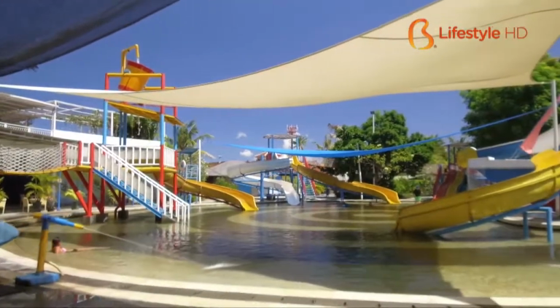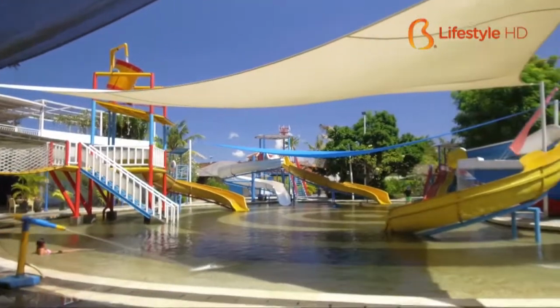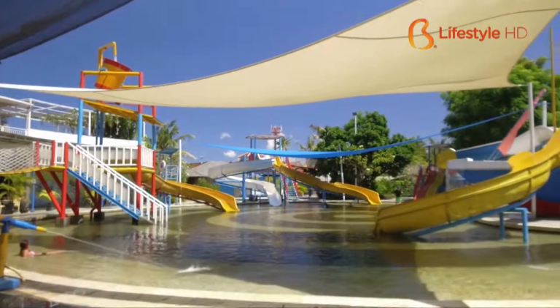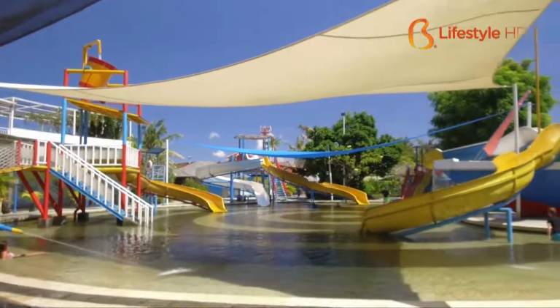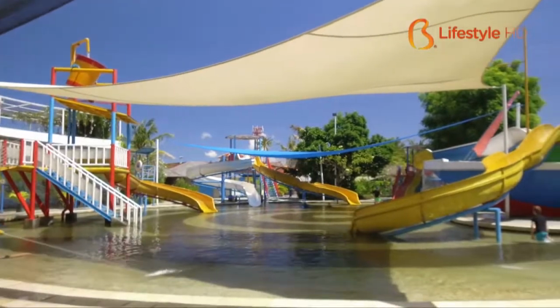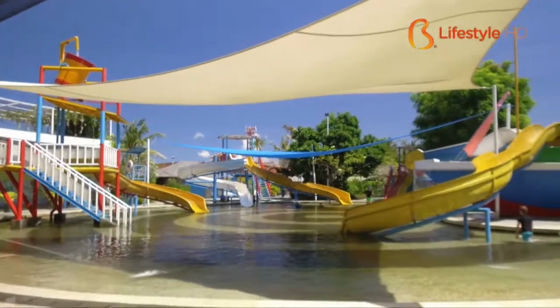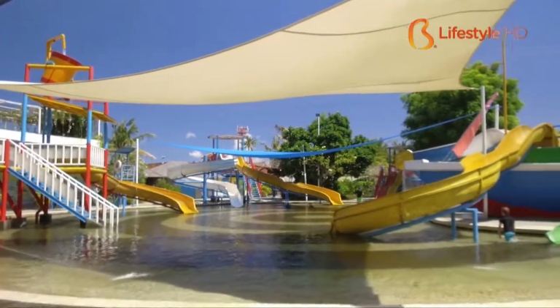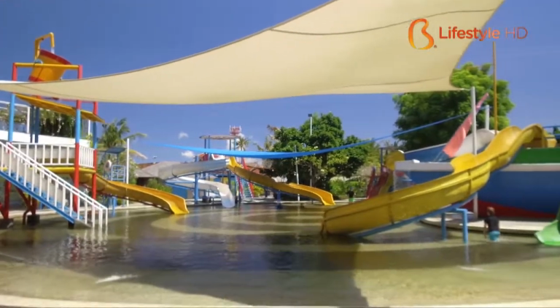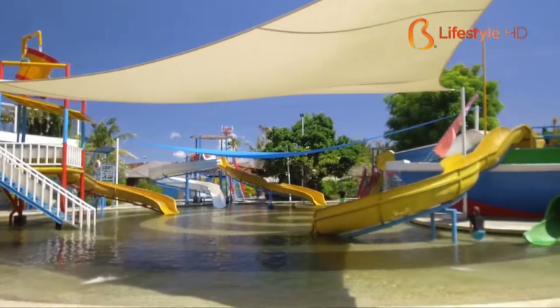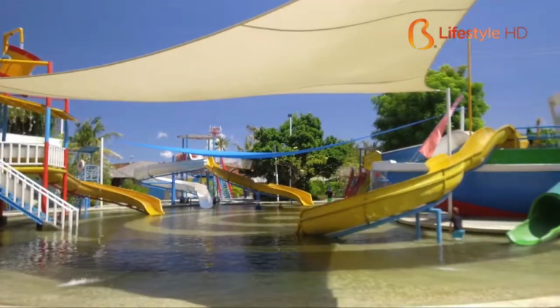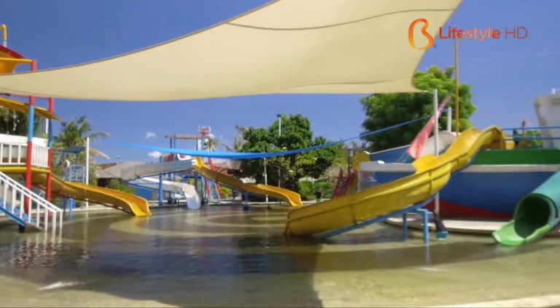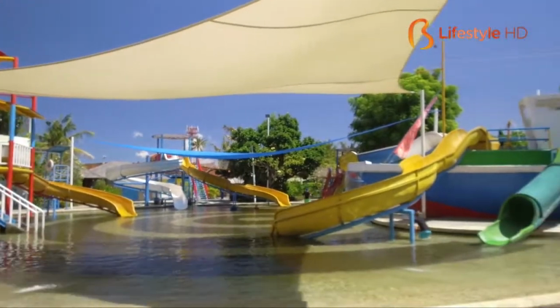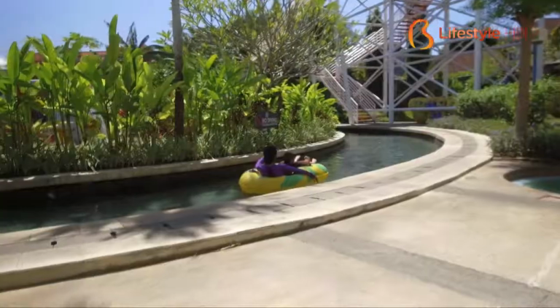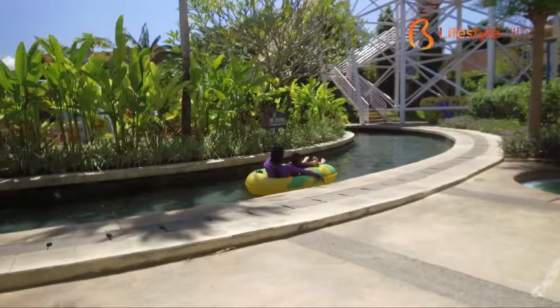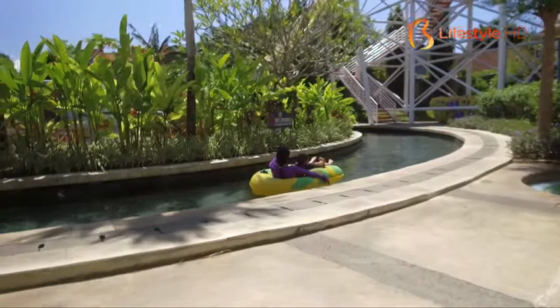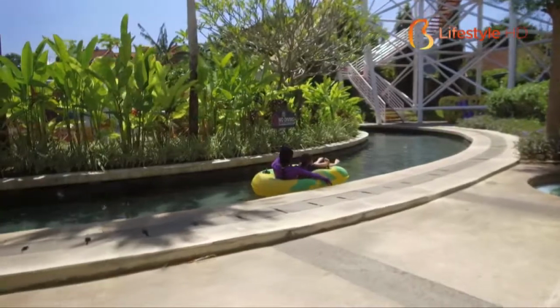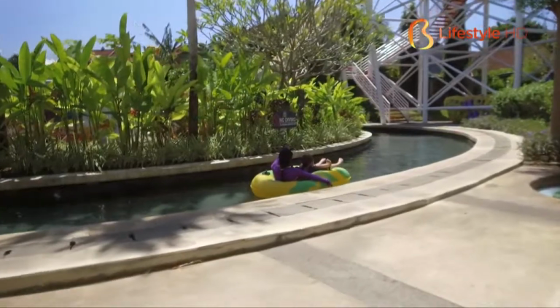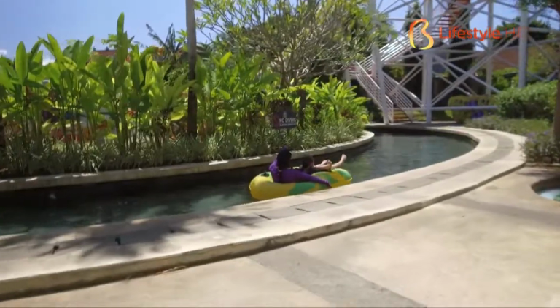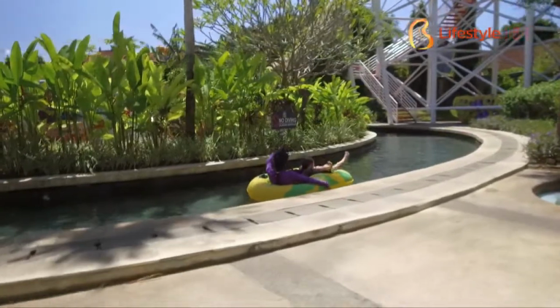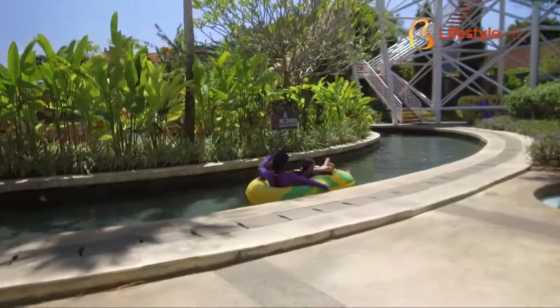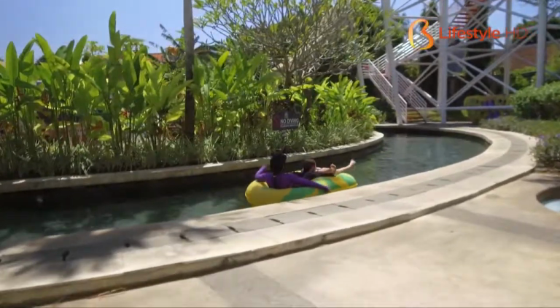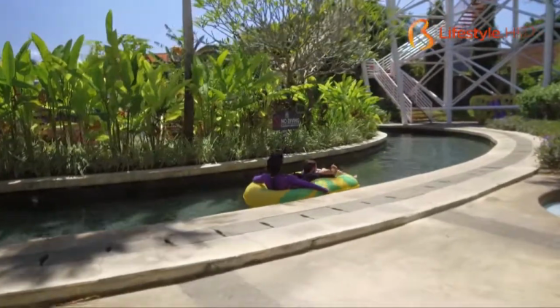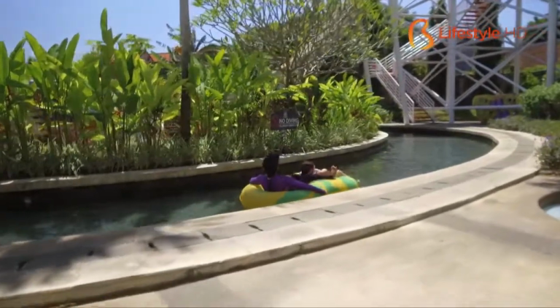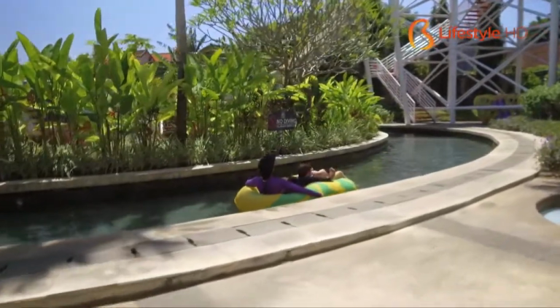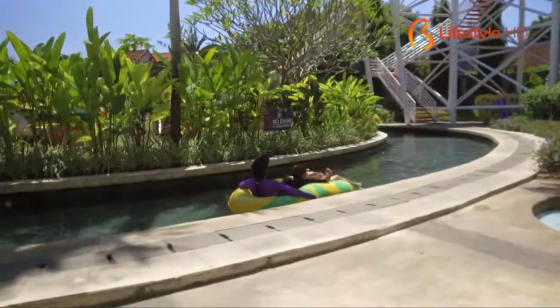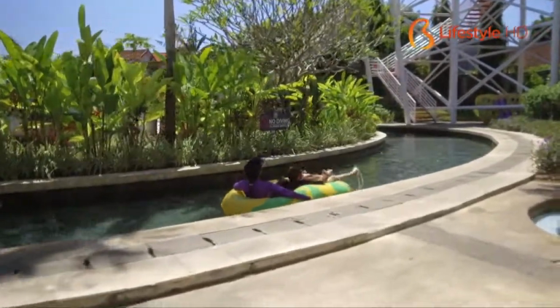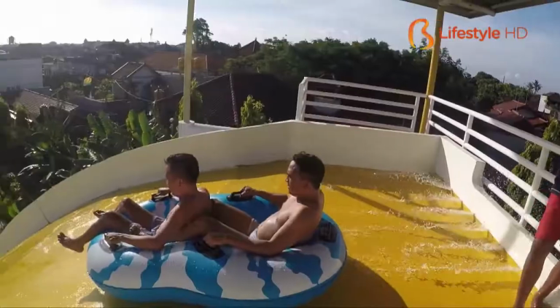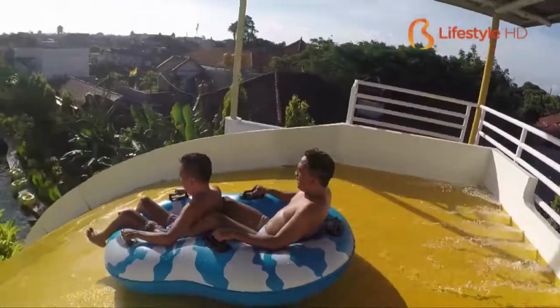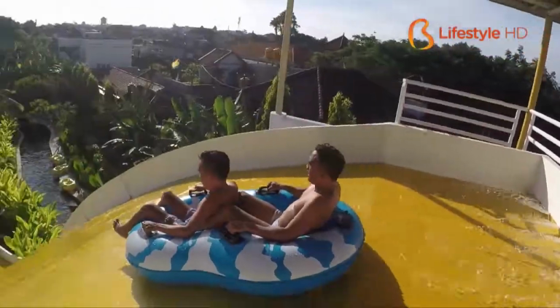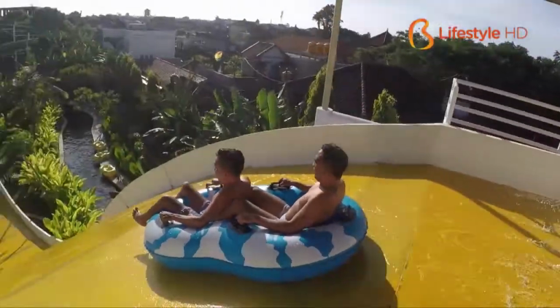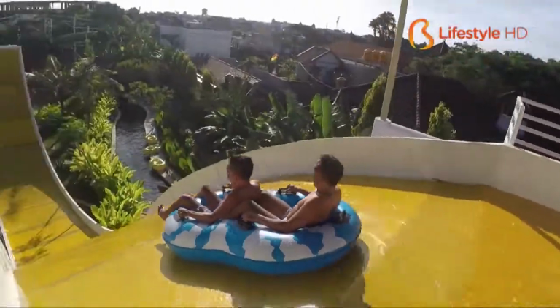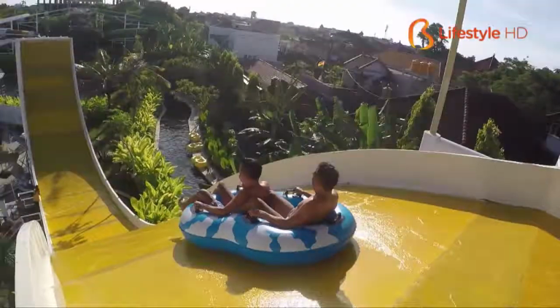Next, let's have some fun at one of the greatest water parks in Bali. Just get ready!